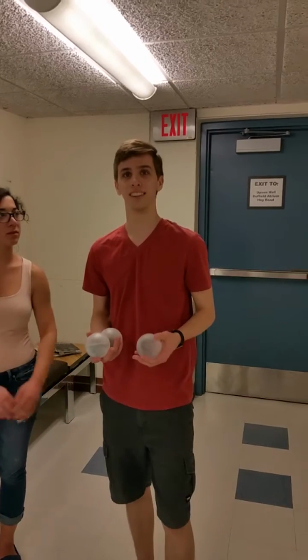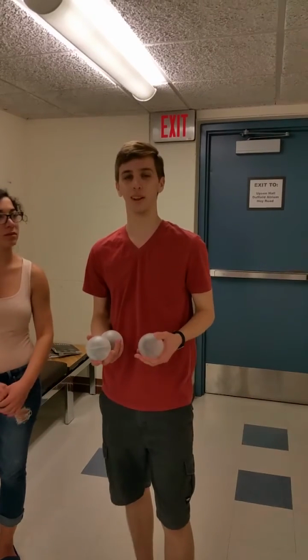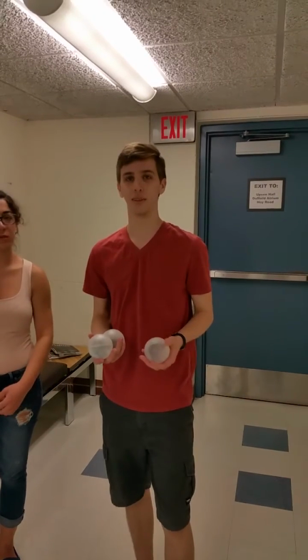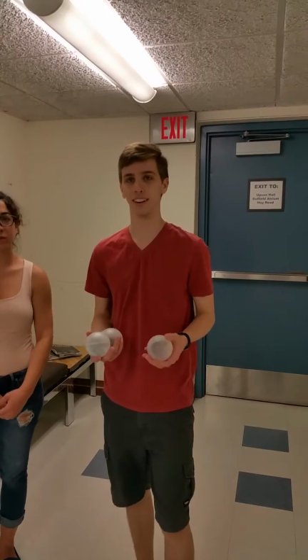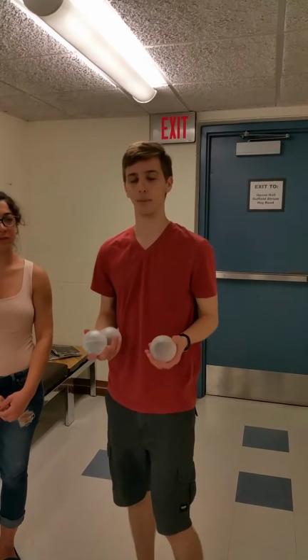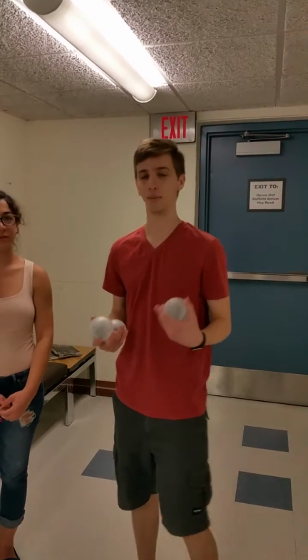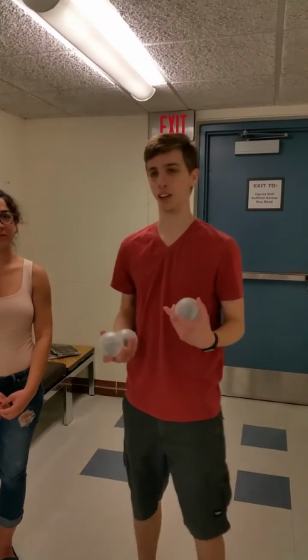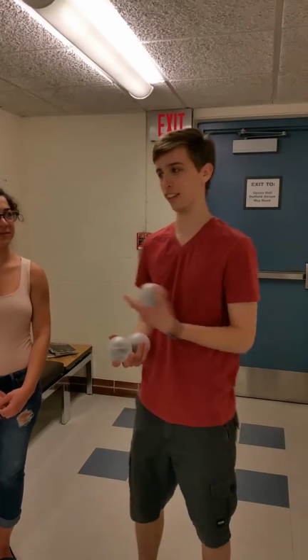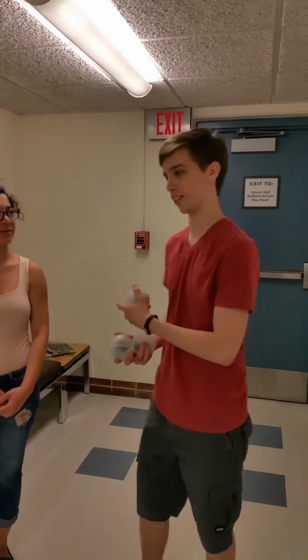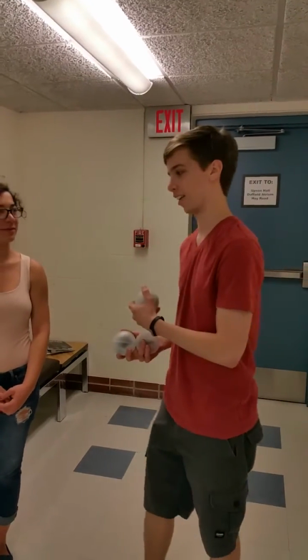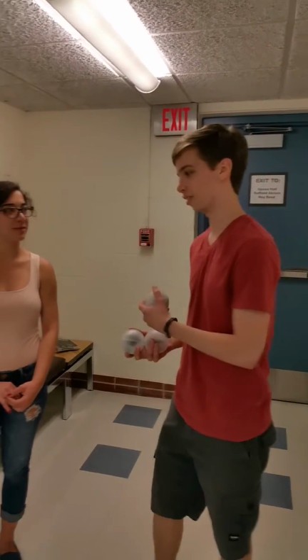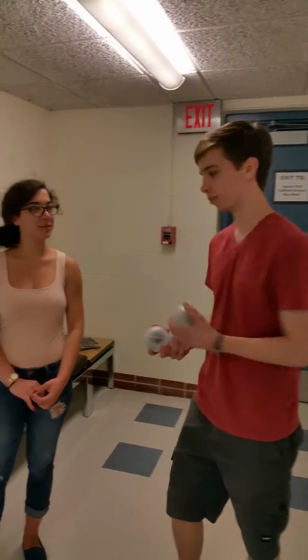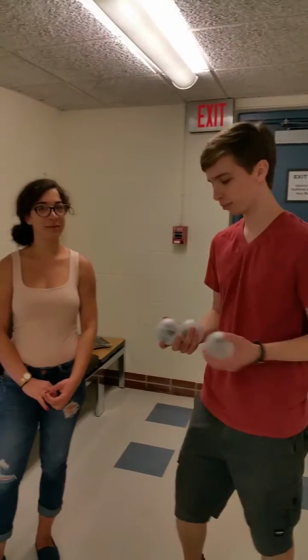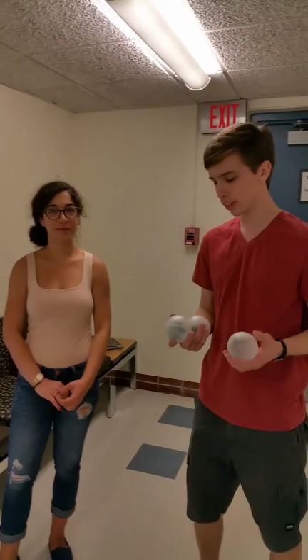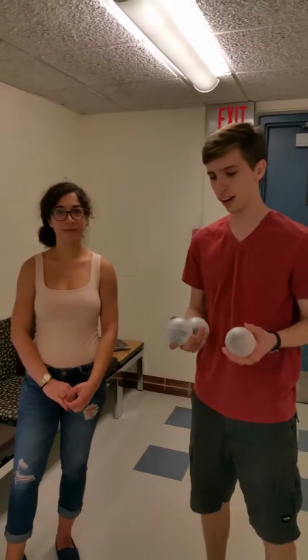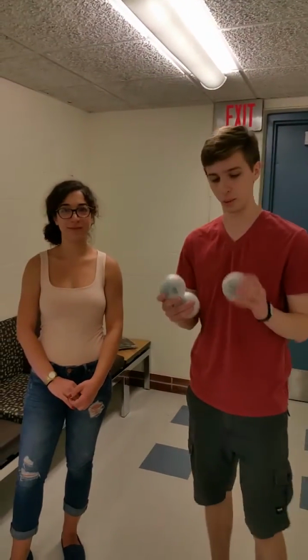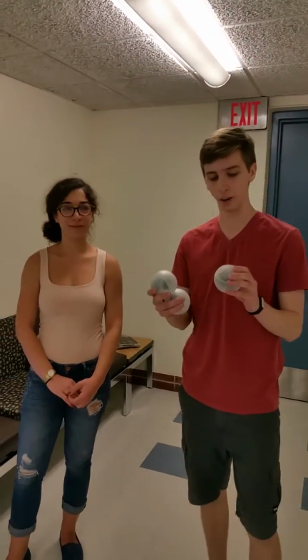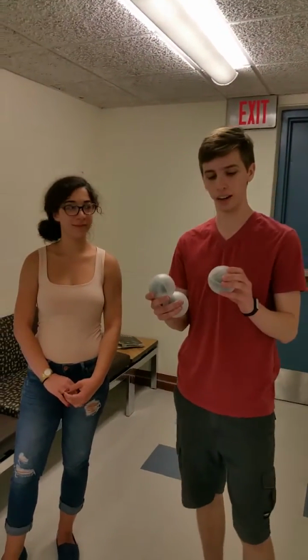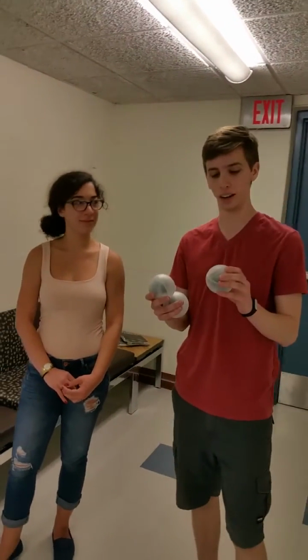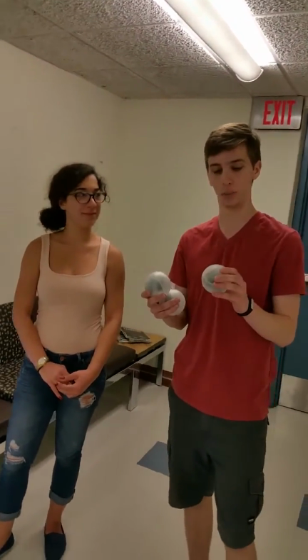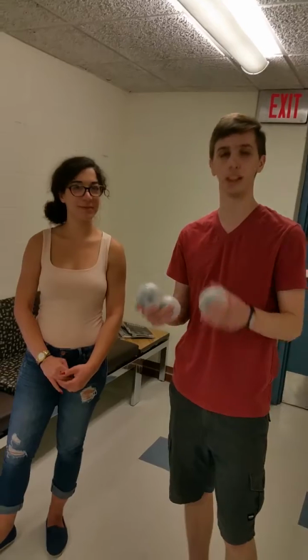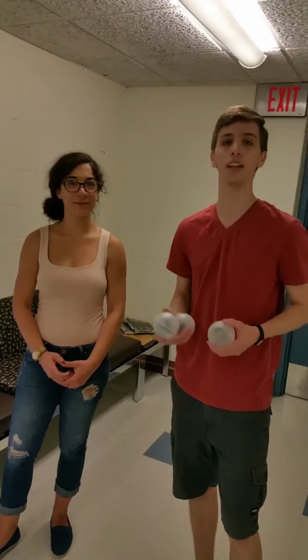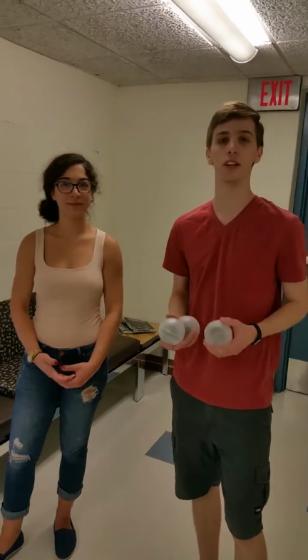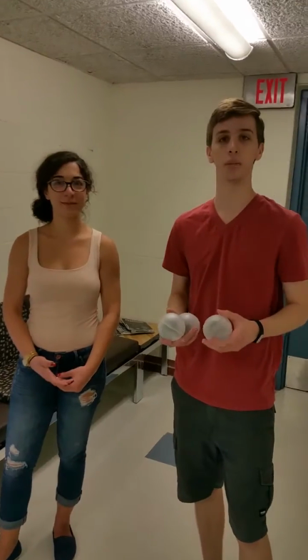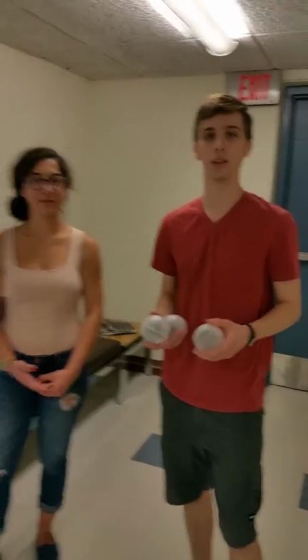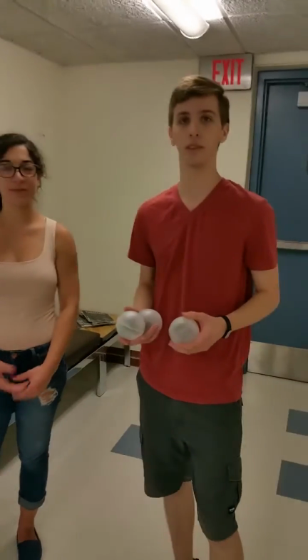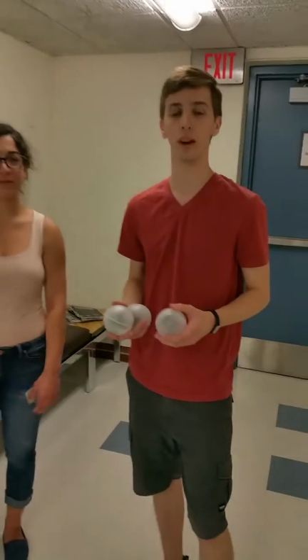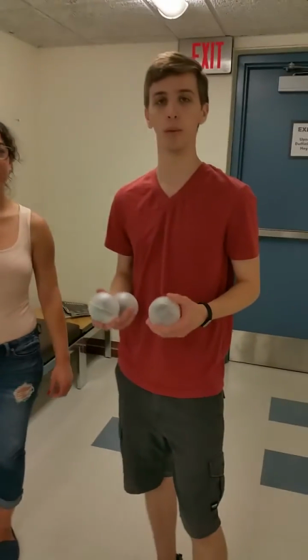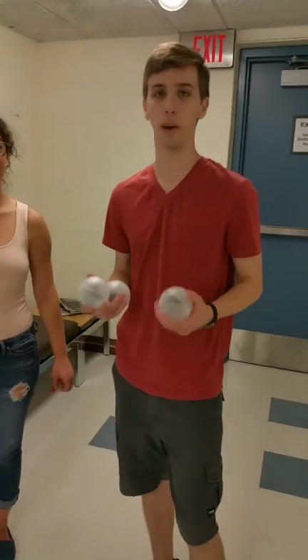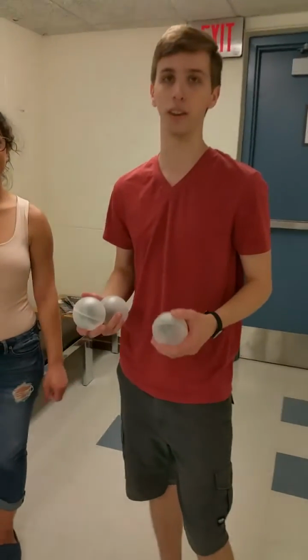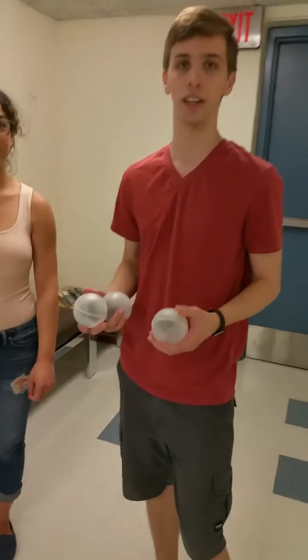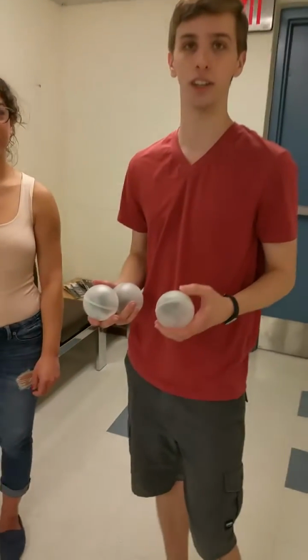Hello, my name is Jesse, this is Alice. We created LED juggling balls with pattern detection.